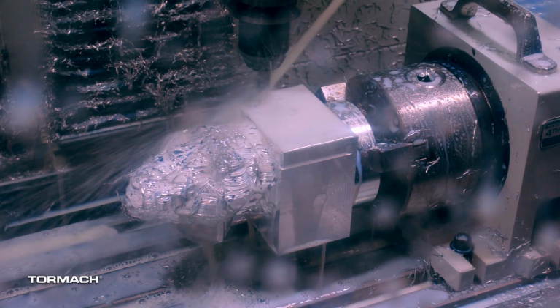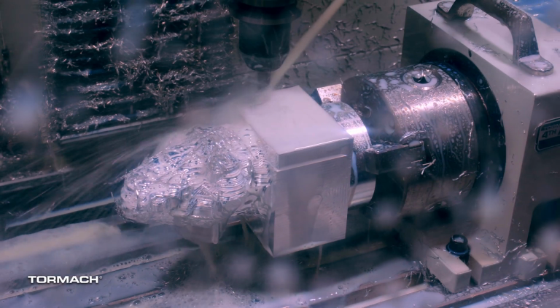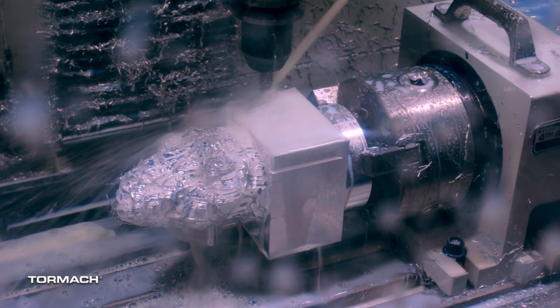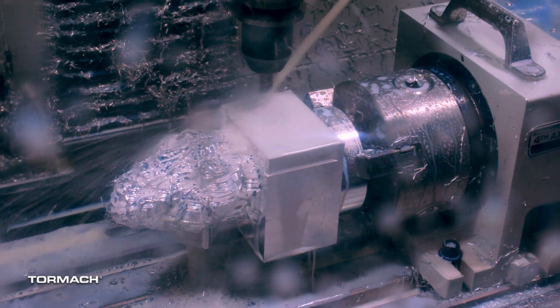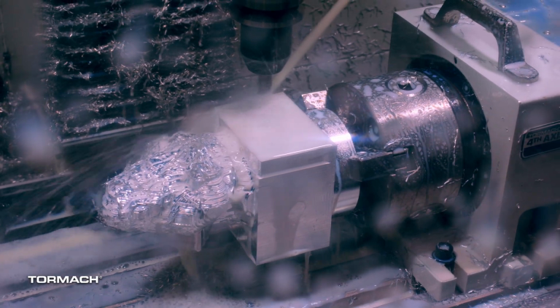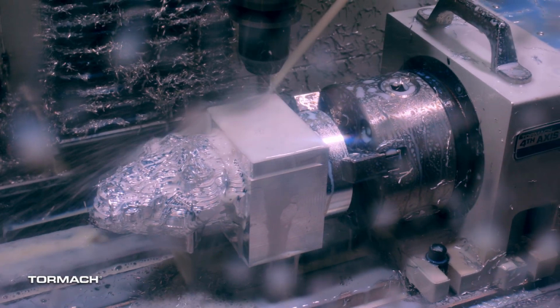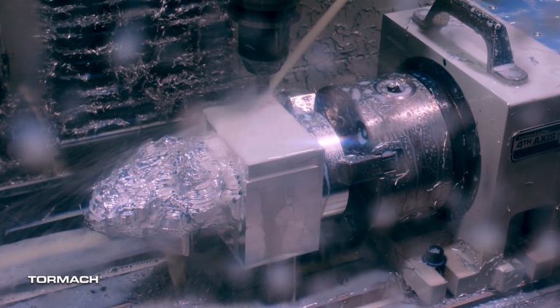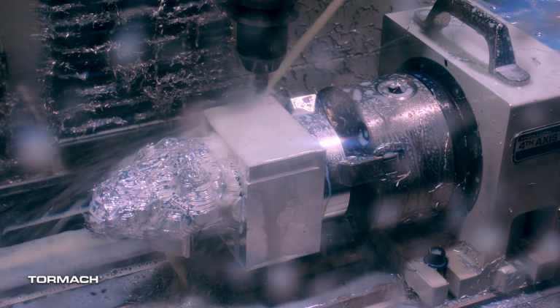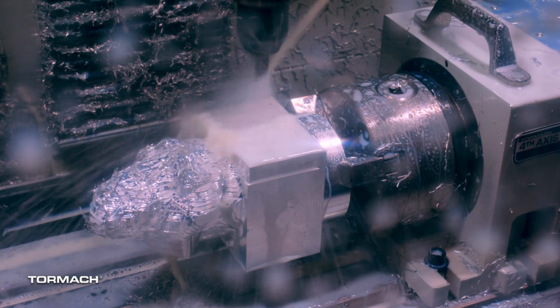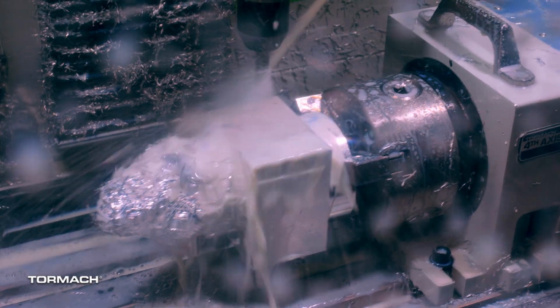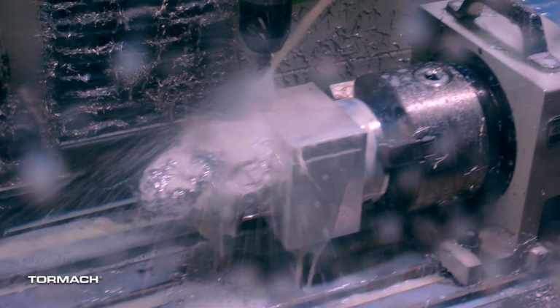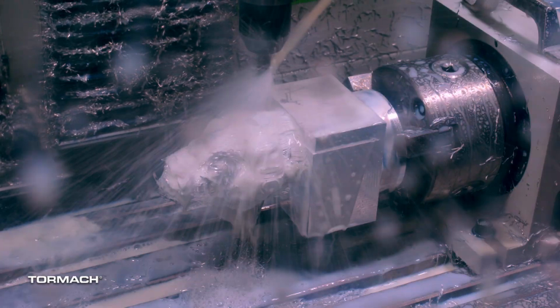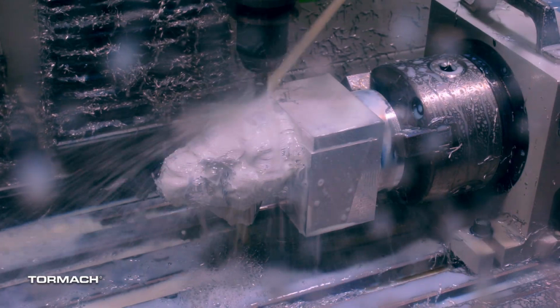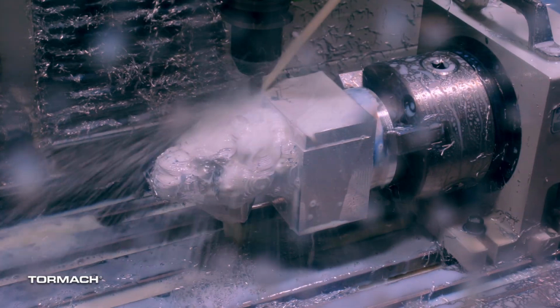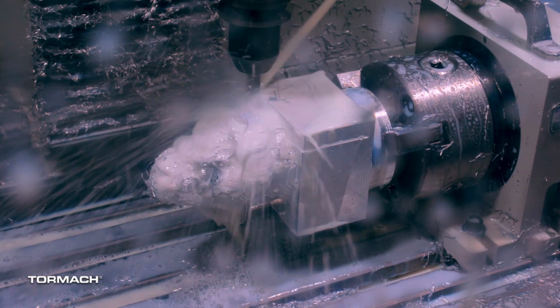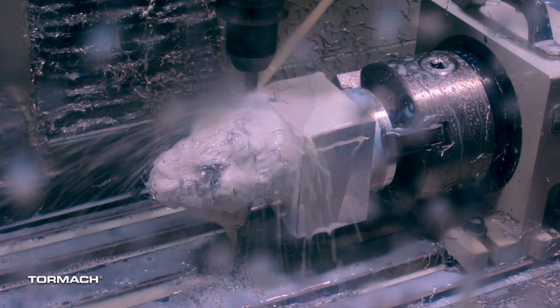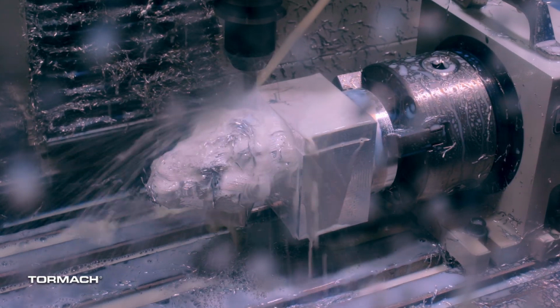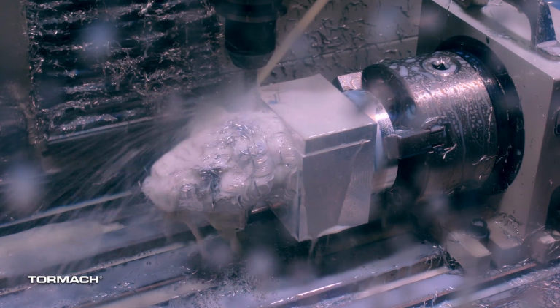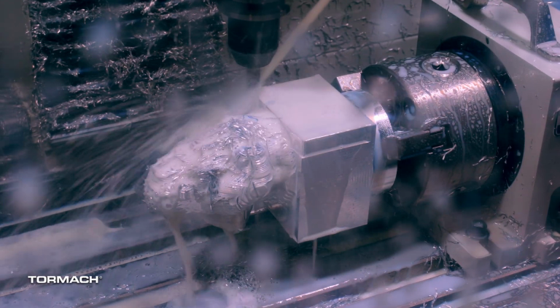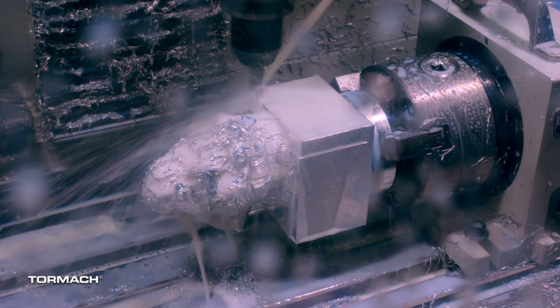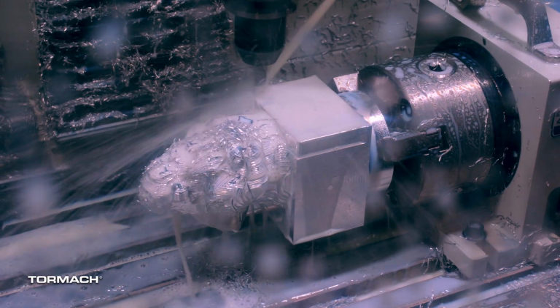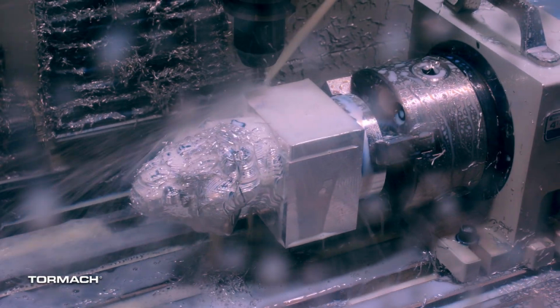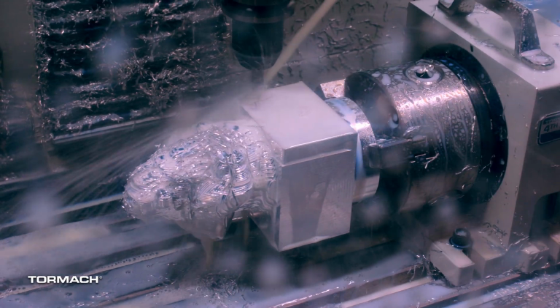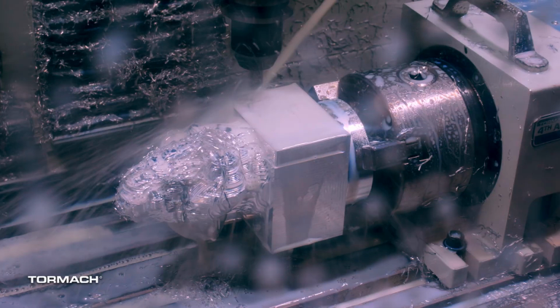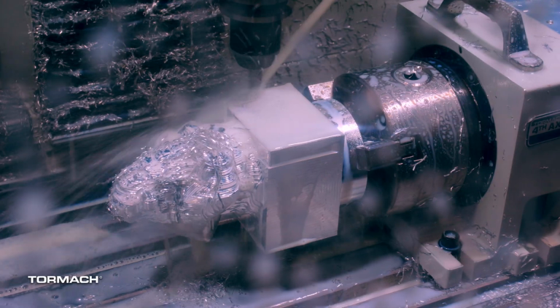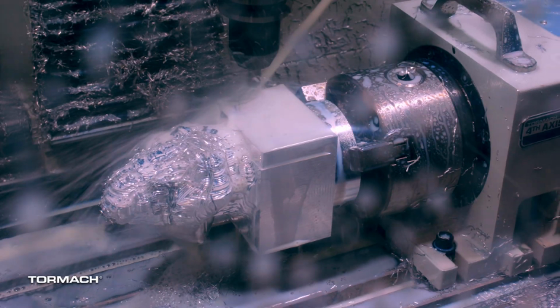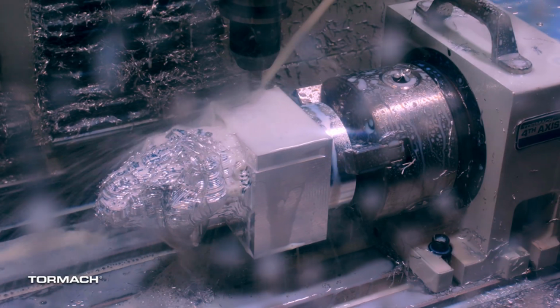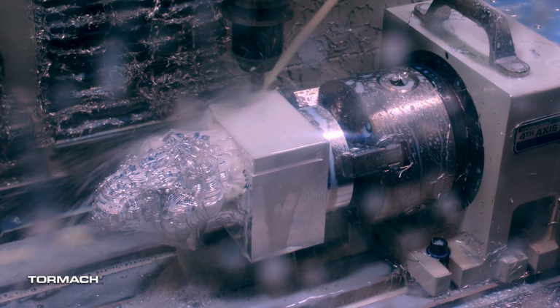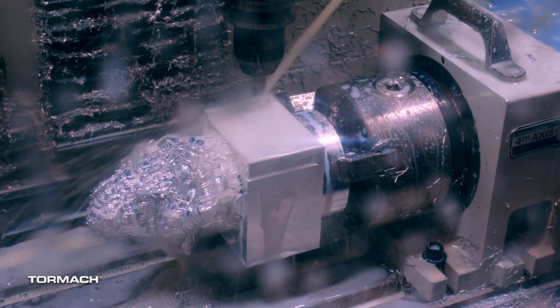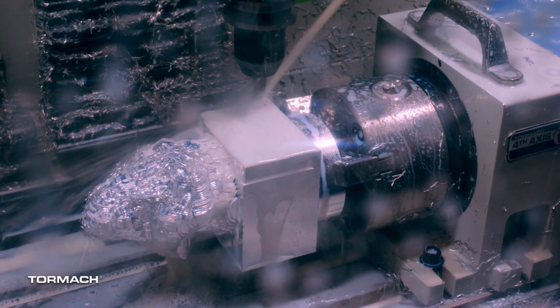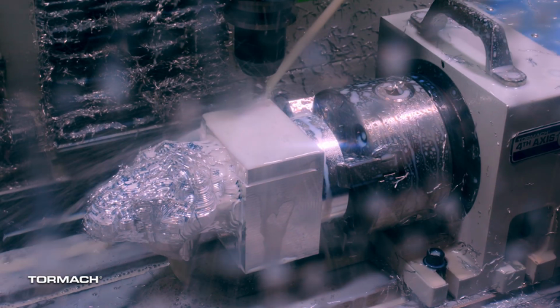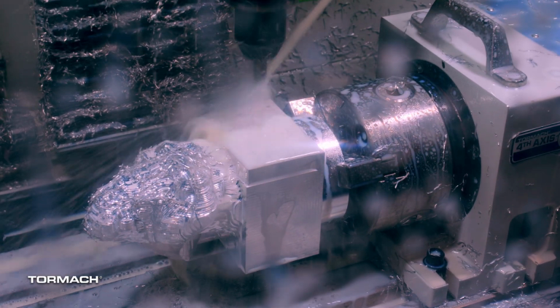Right now I'm at 100% of feed rate, which is about 40 inches a minute, and I'll probably roll that up a little bit higher as we get into the cut a little bit more.